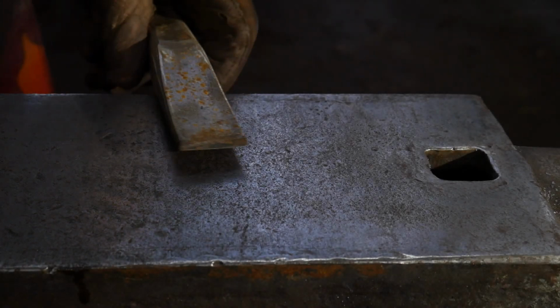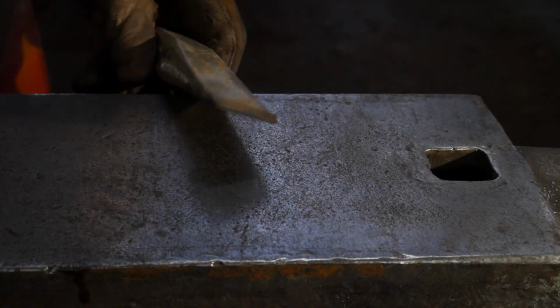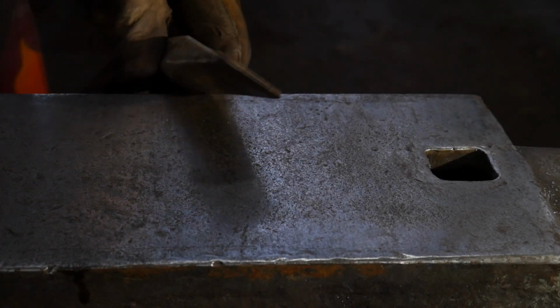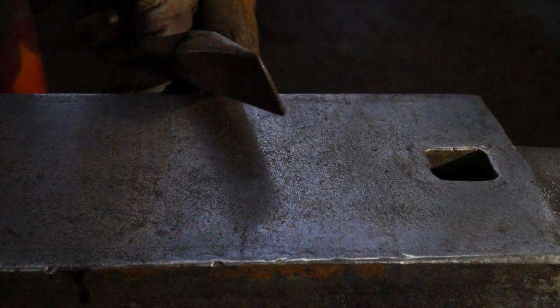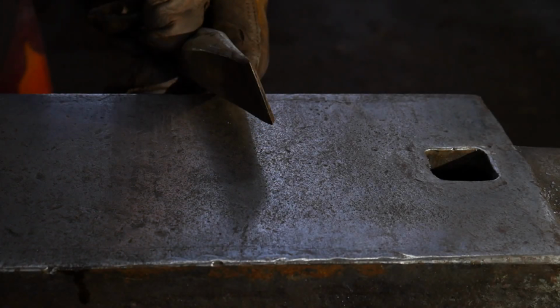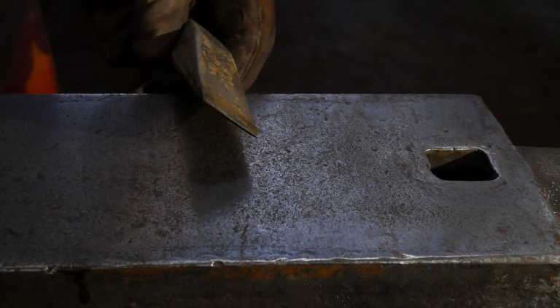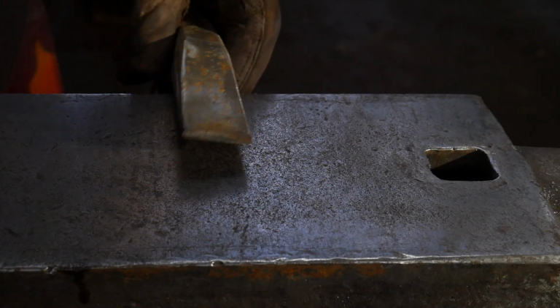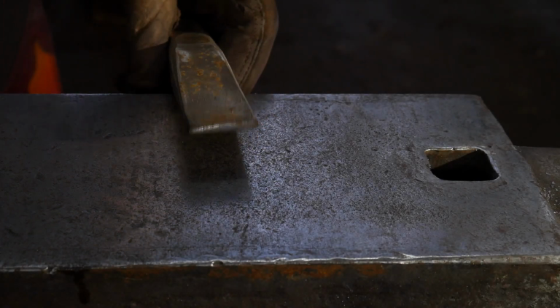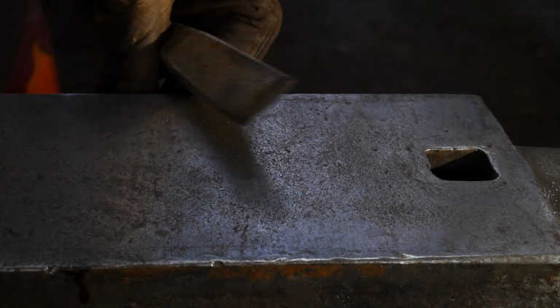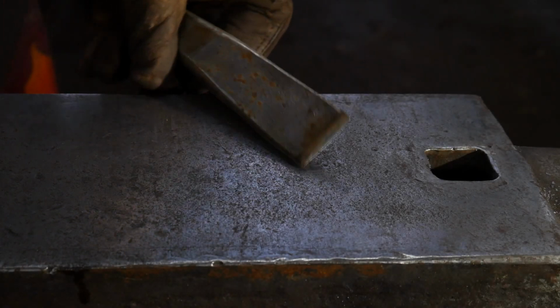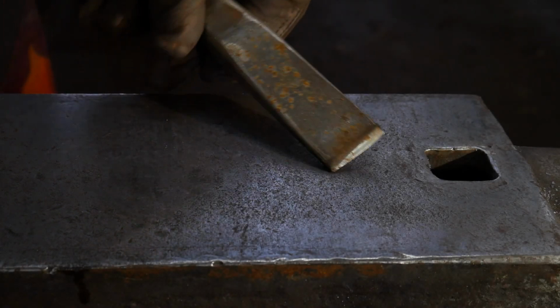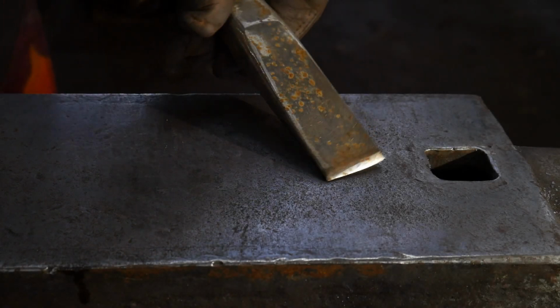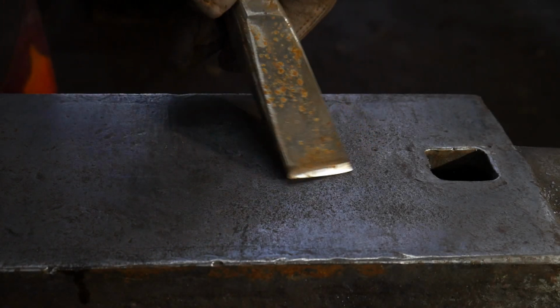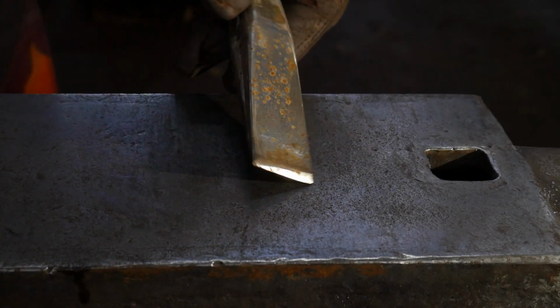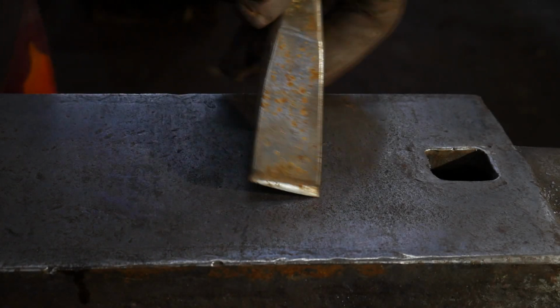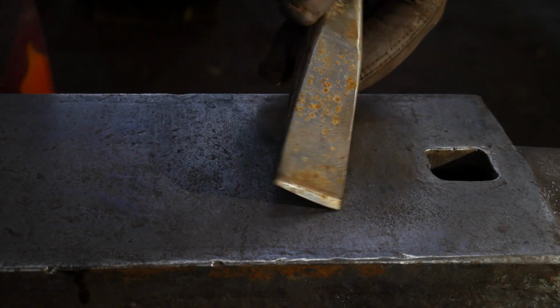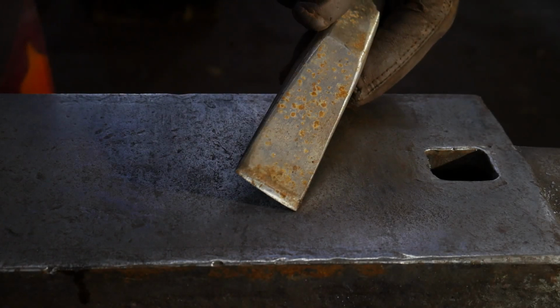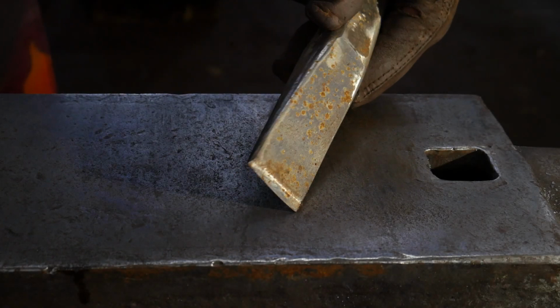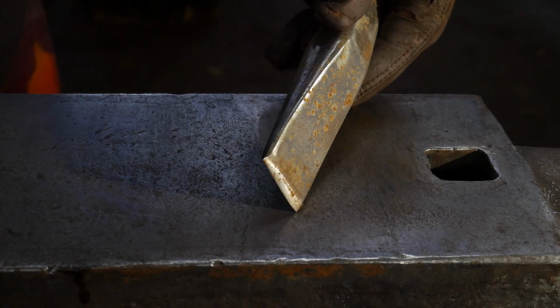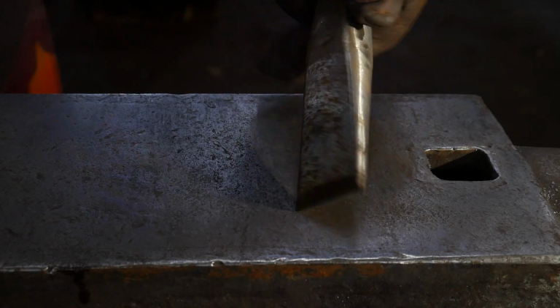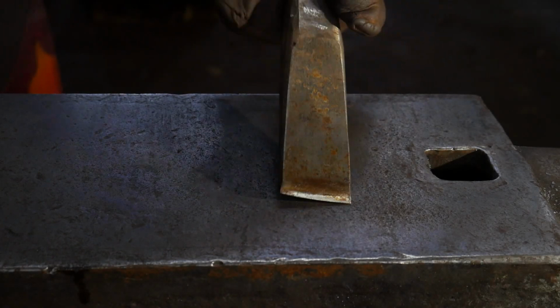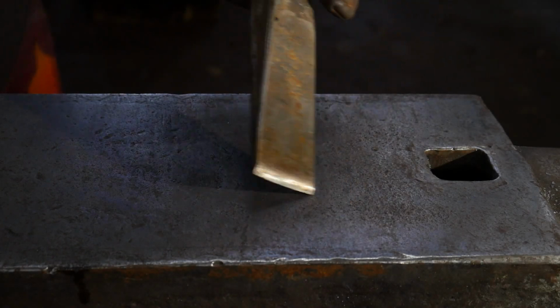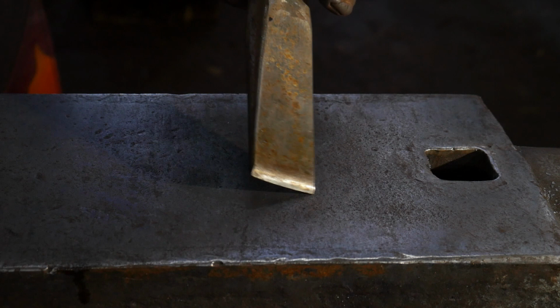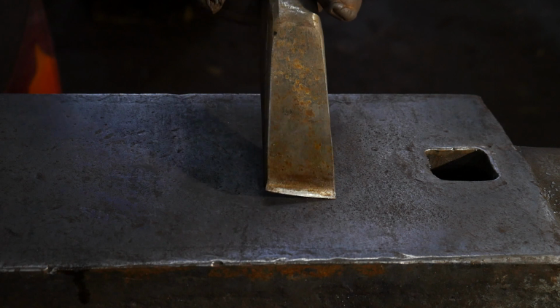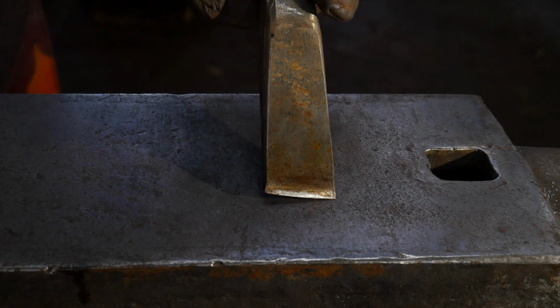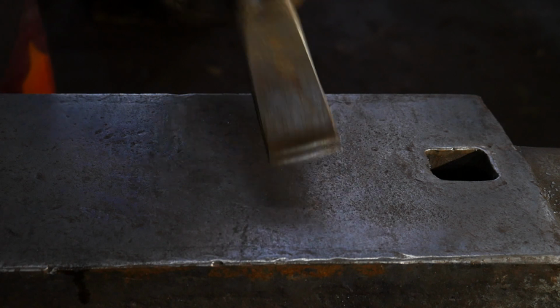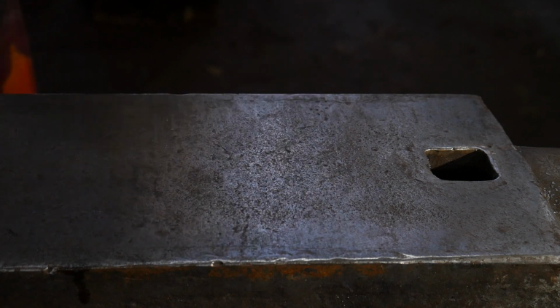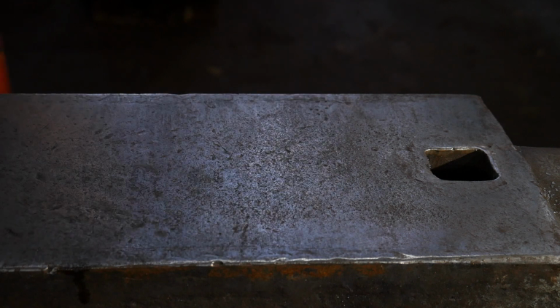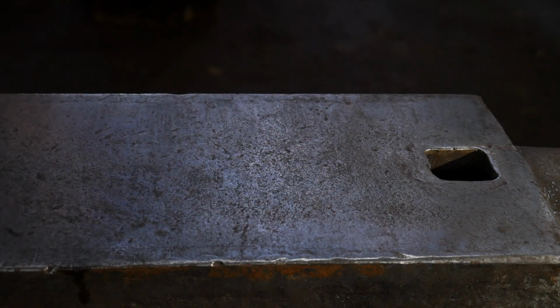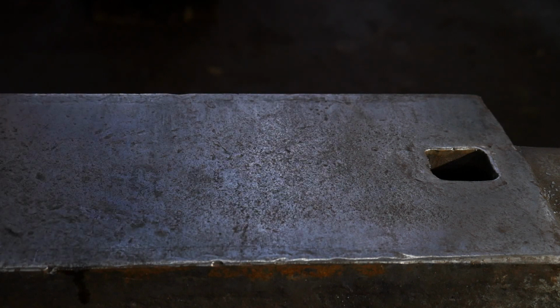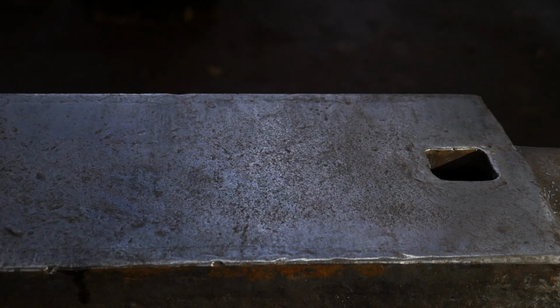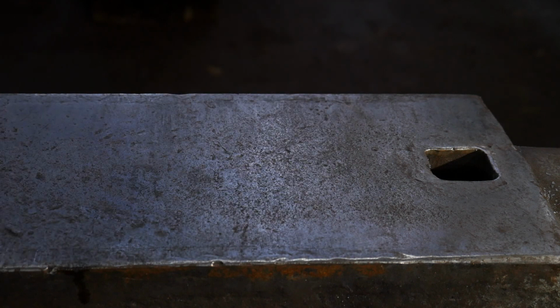Hello everybody, welcome back to the workshop. In this video we're going to take a look at another fundamental called splitting.